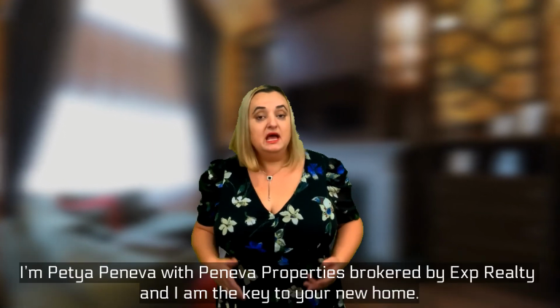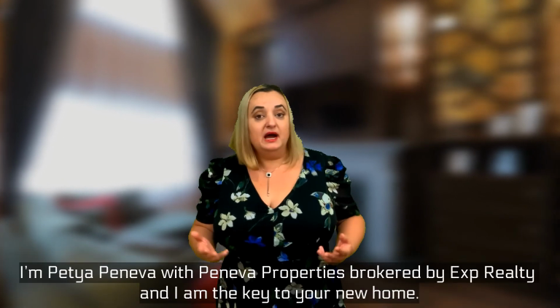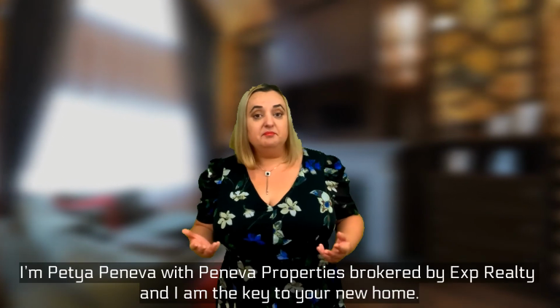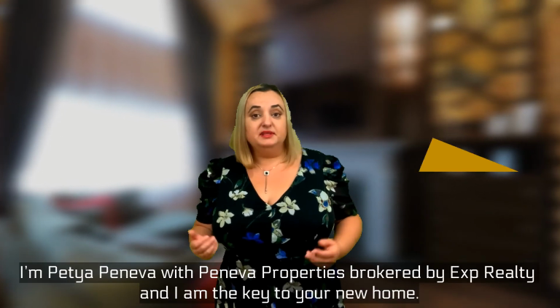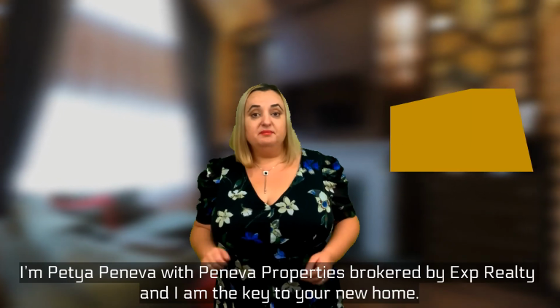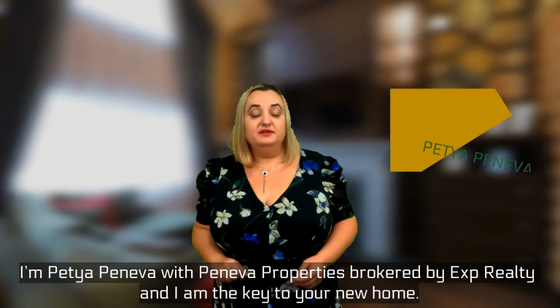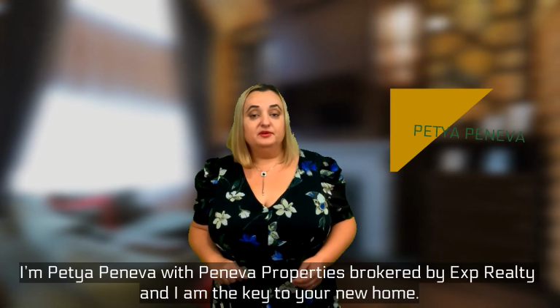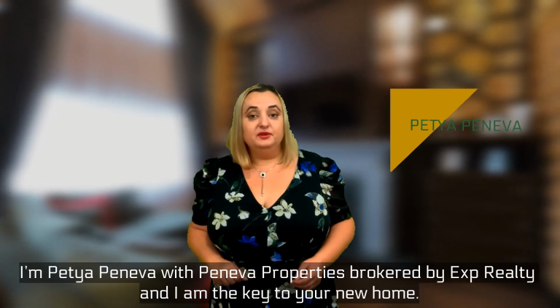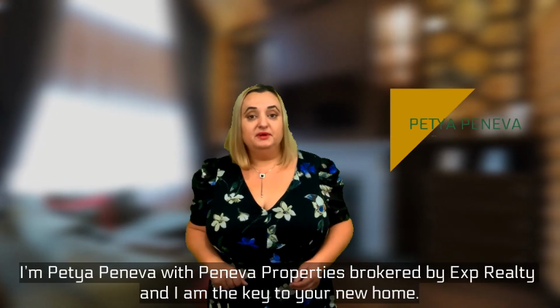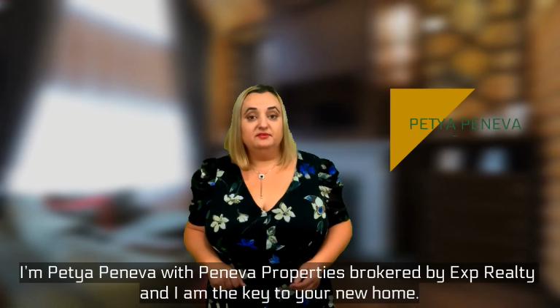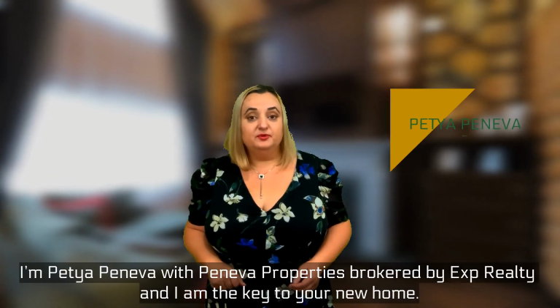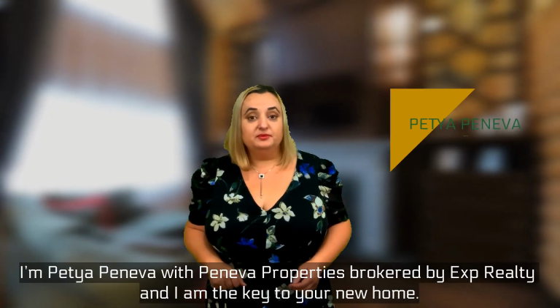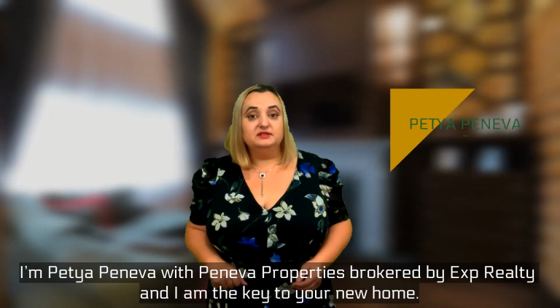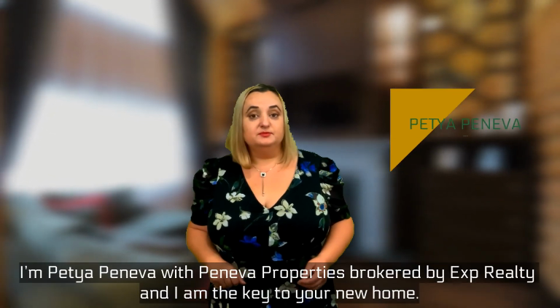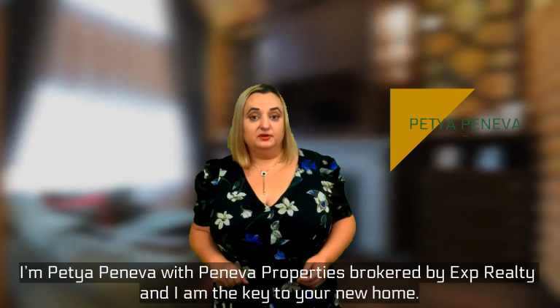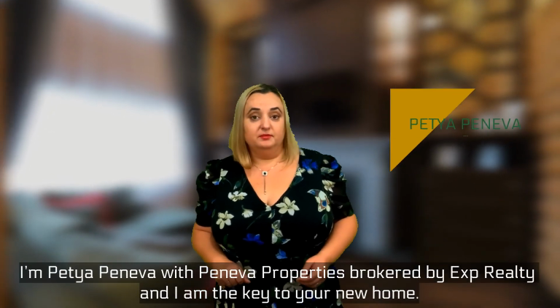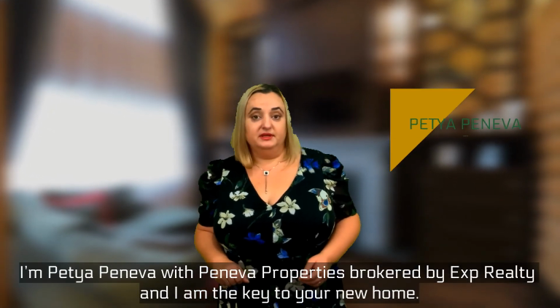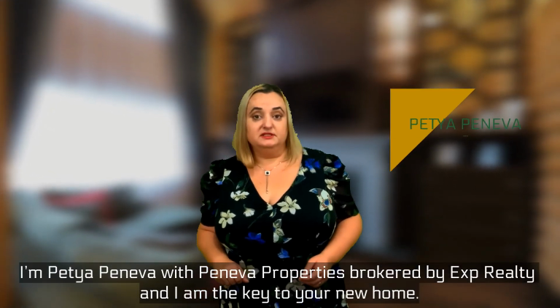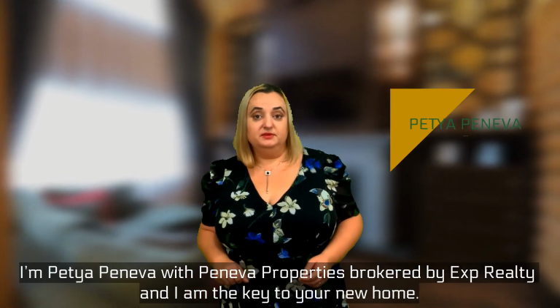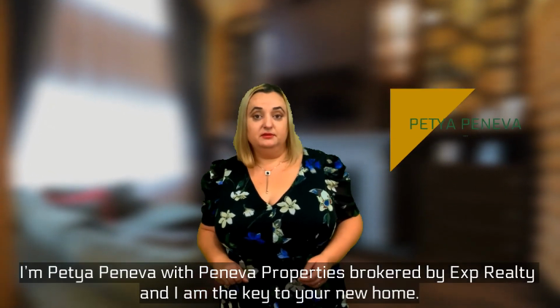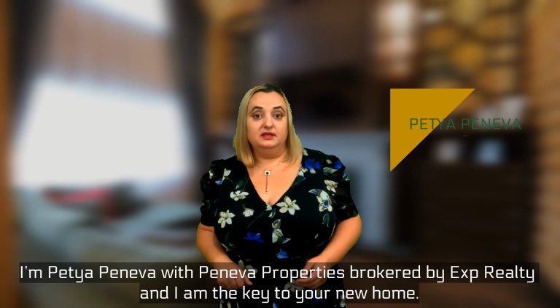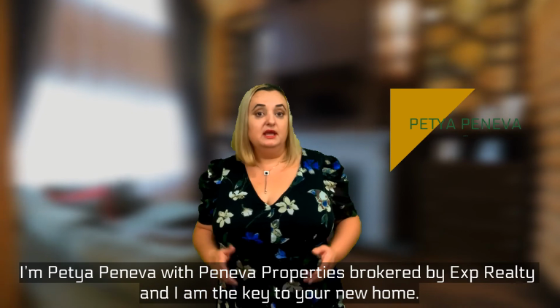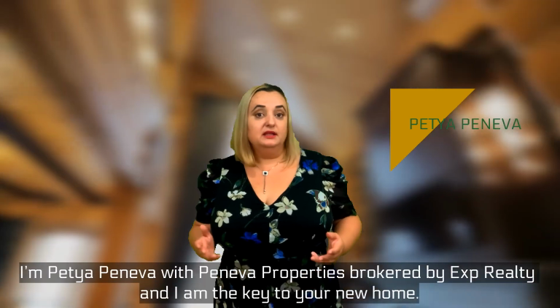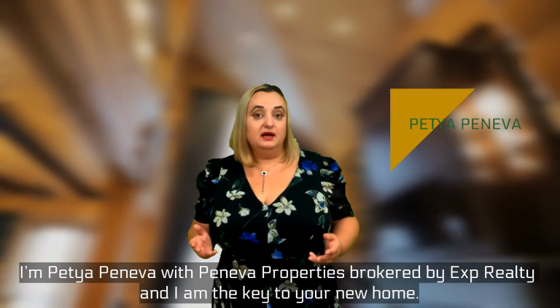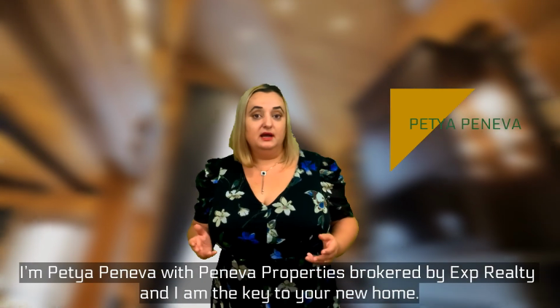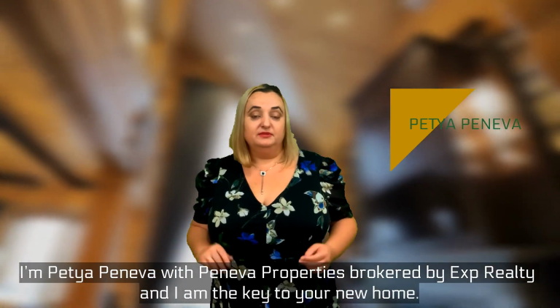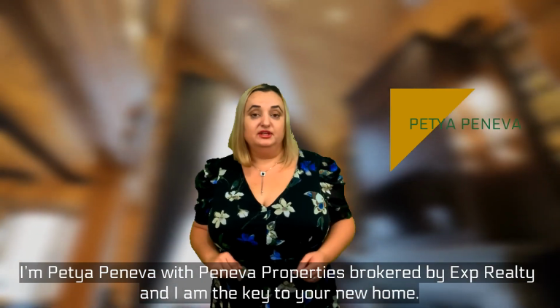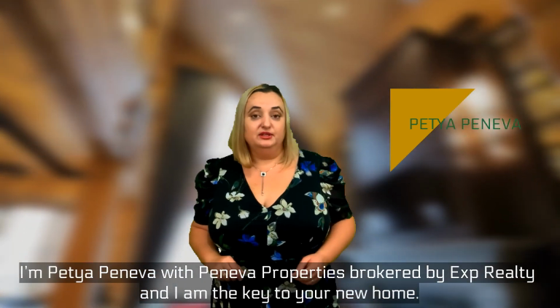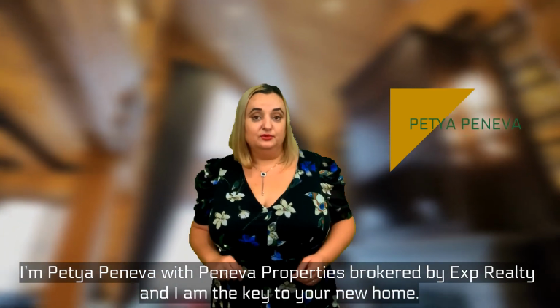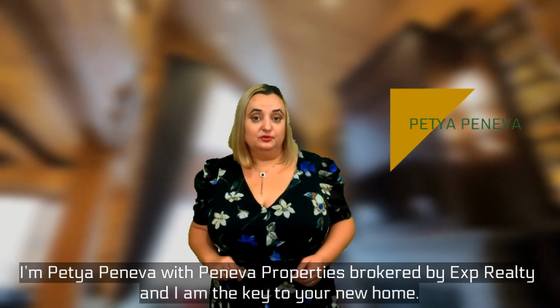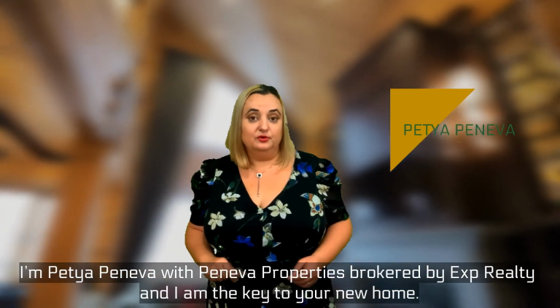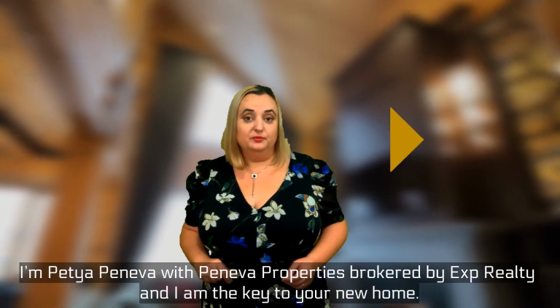I'm Peti Peneva with Peneva Properties, brokered by Expedia T, and I'm the key to your new home.